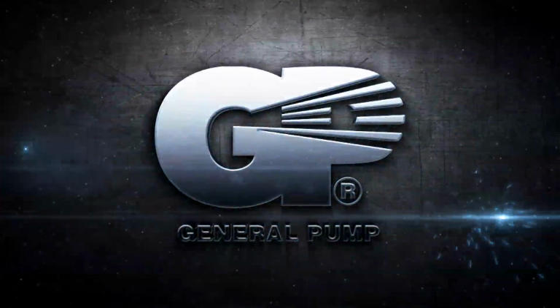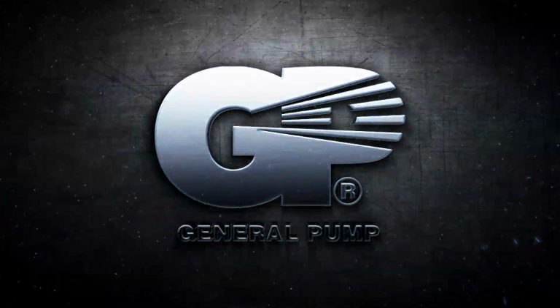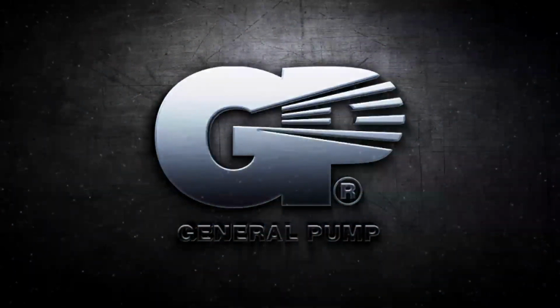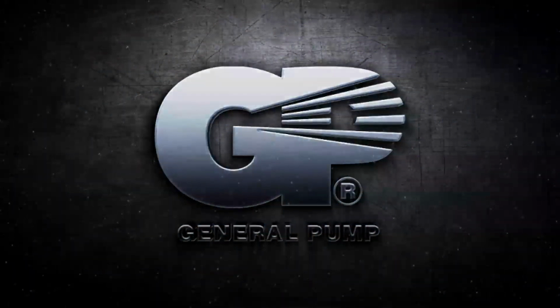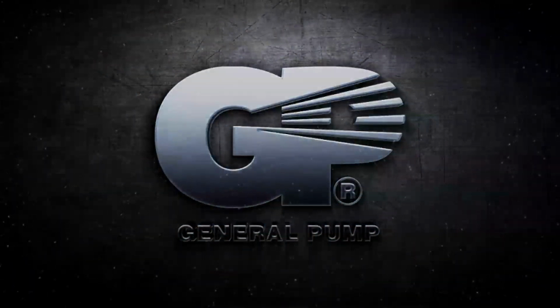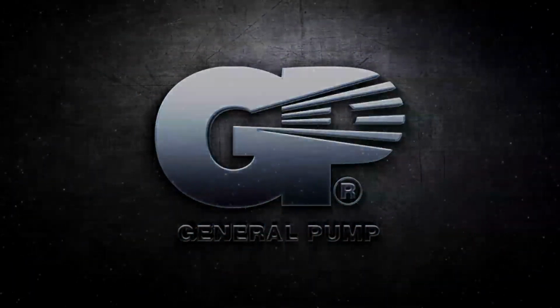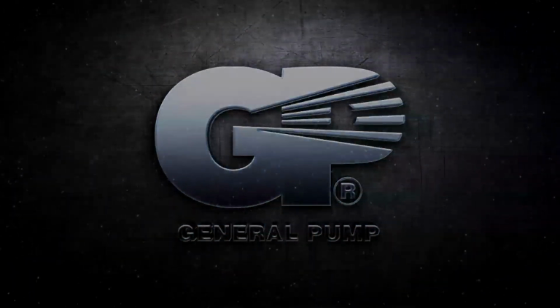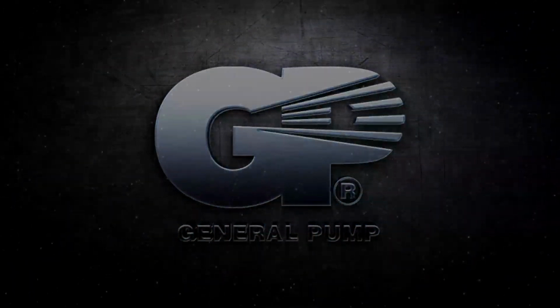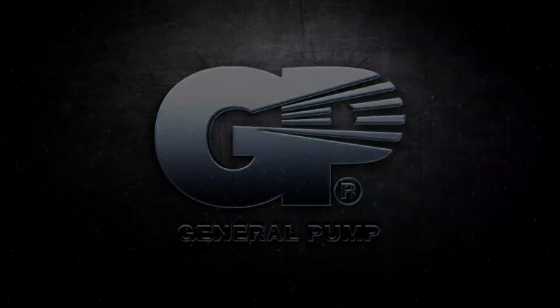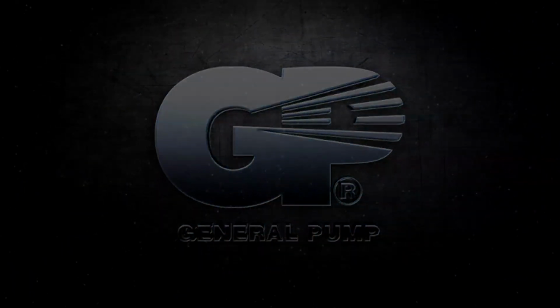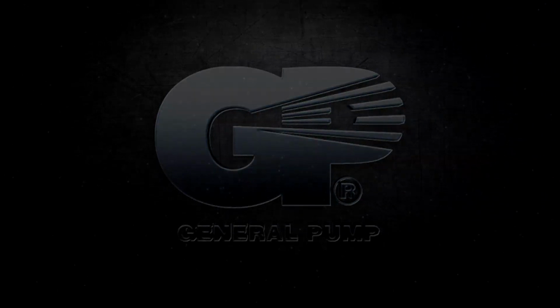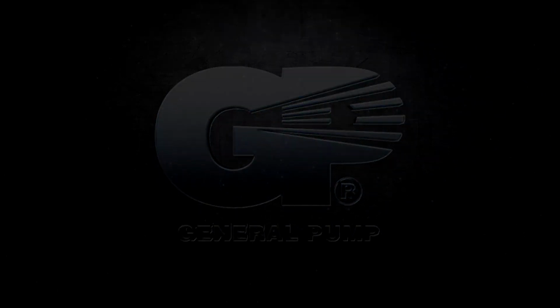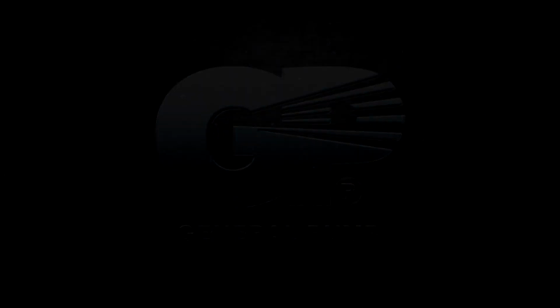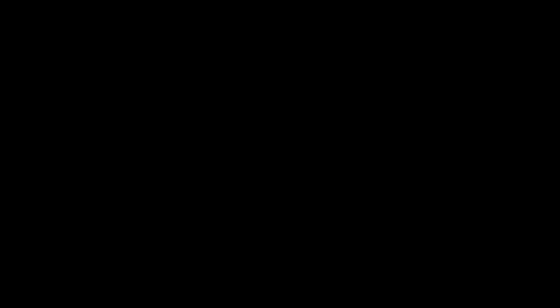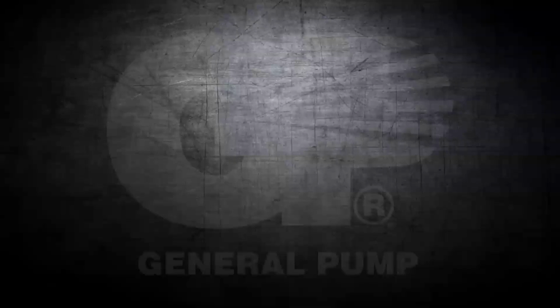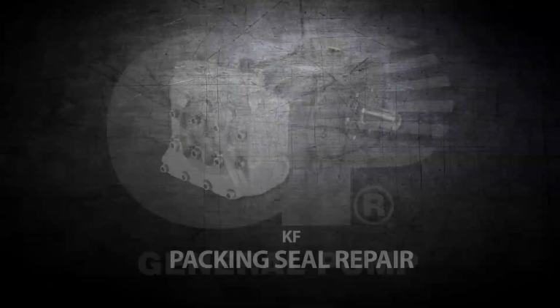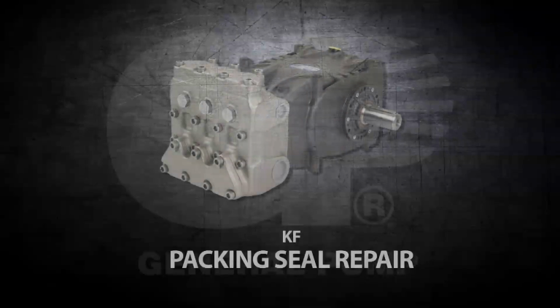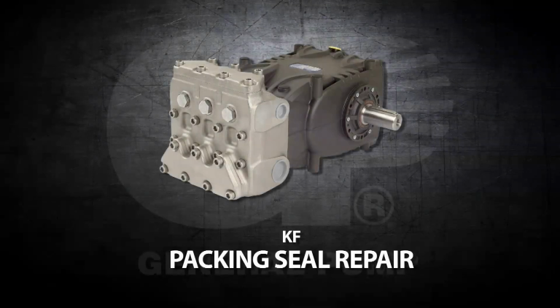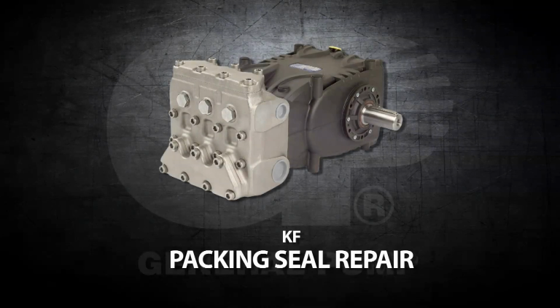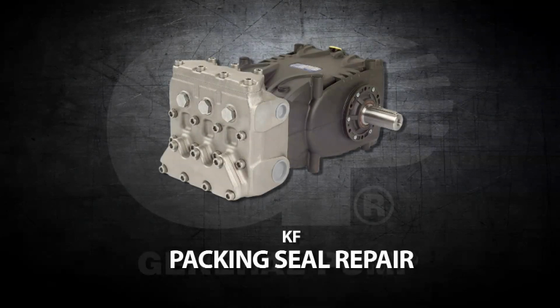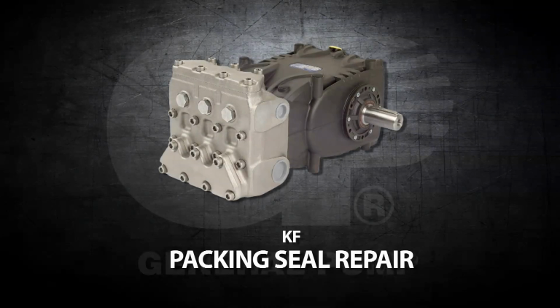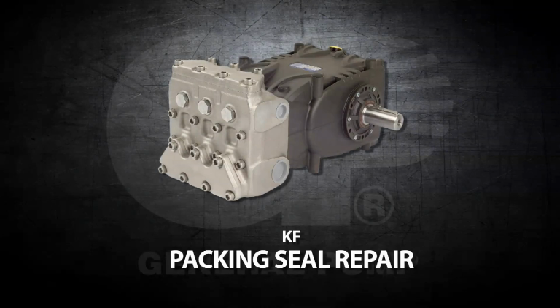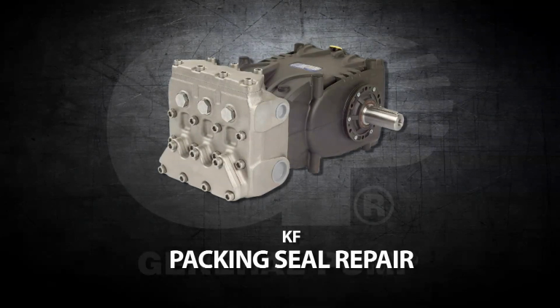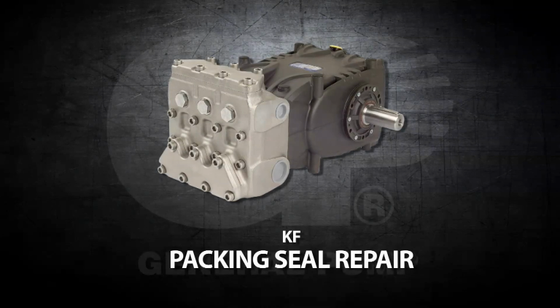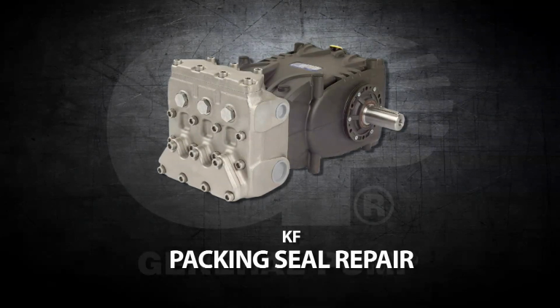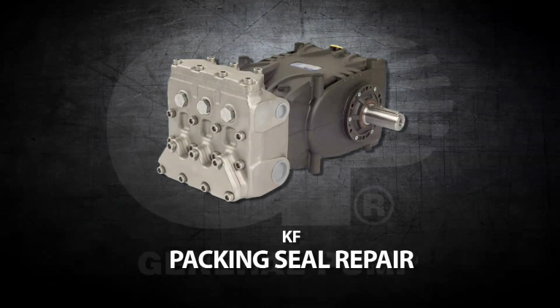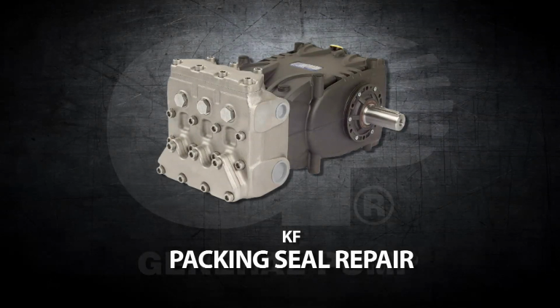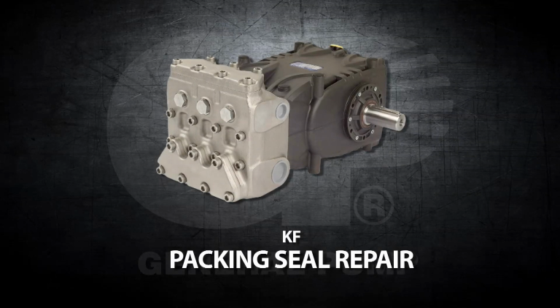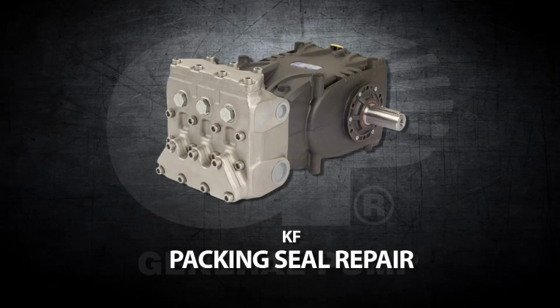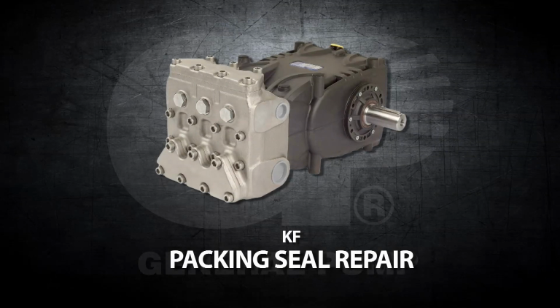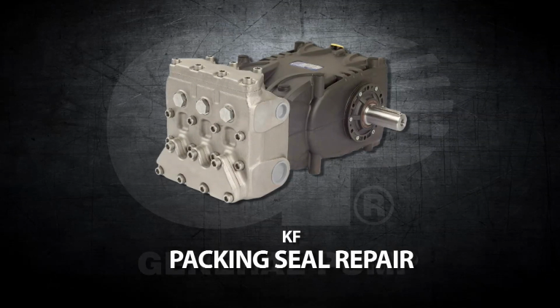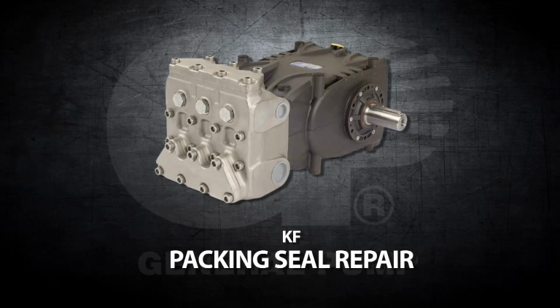This is a packing seal repair video for the General Pump Model KF series.